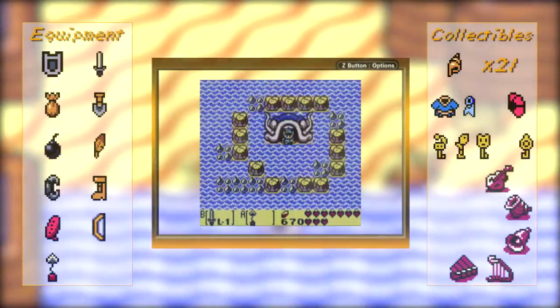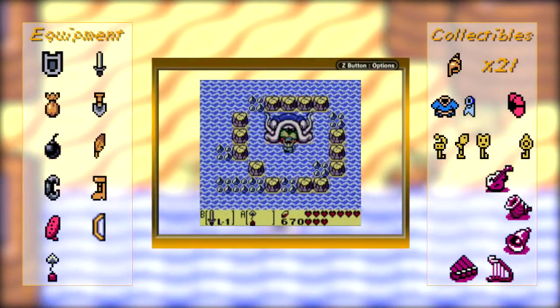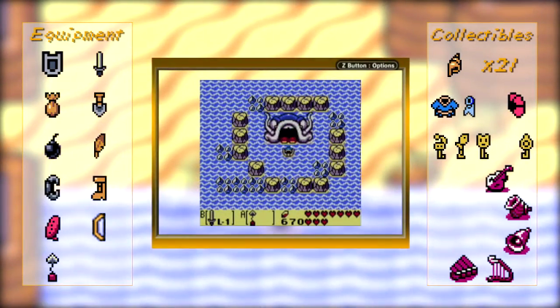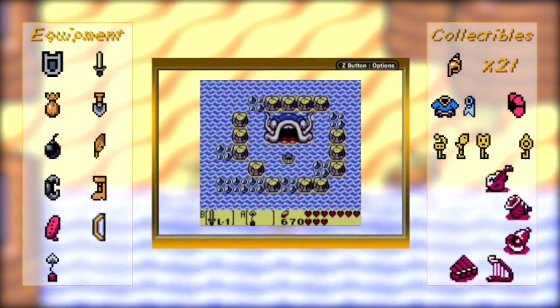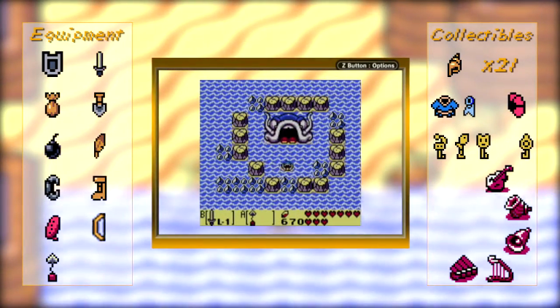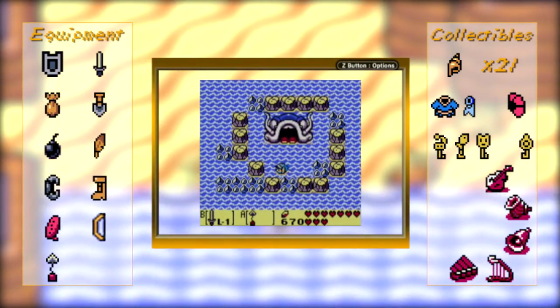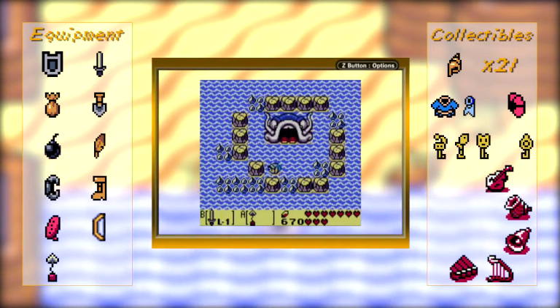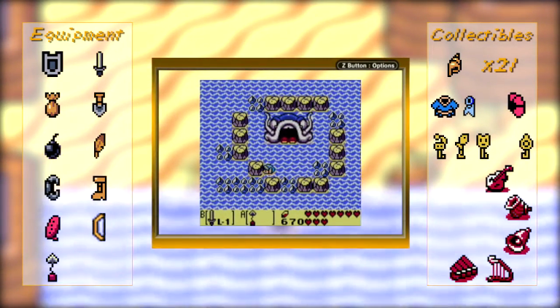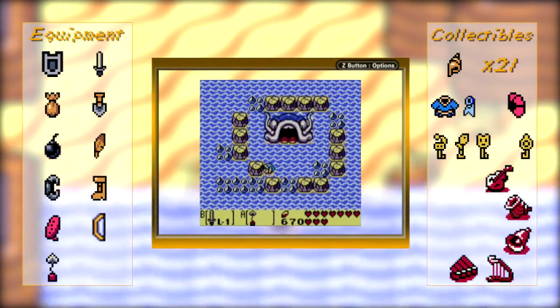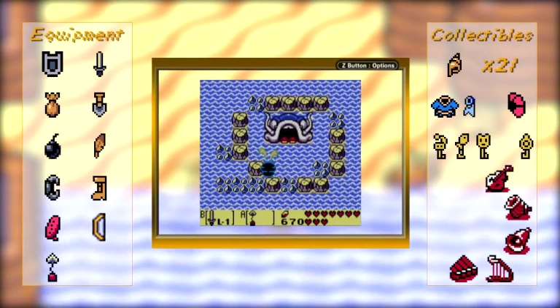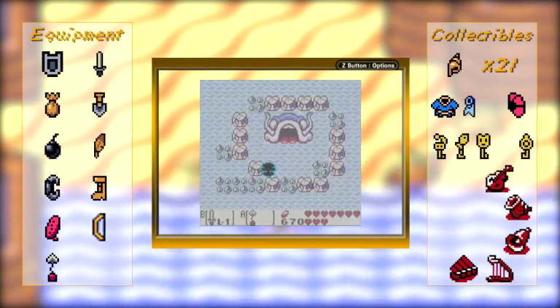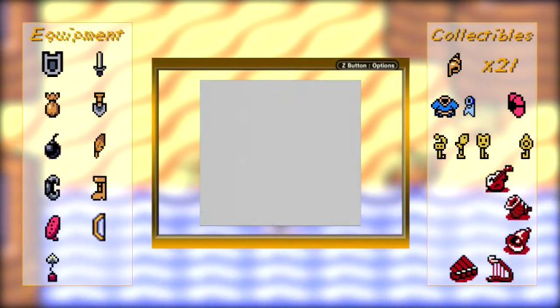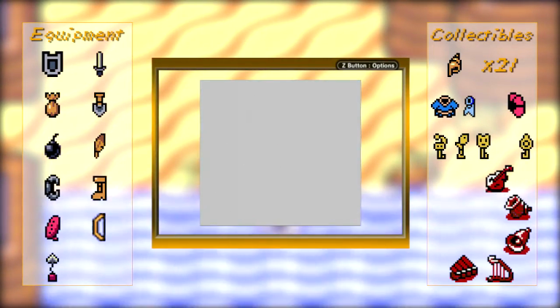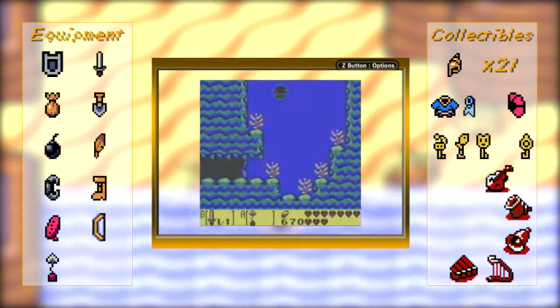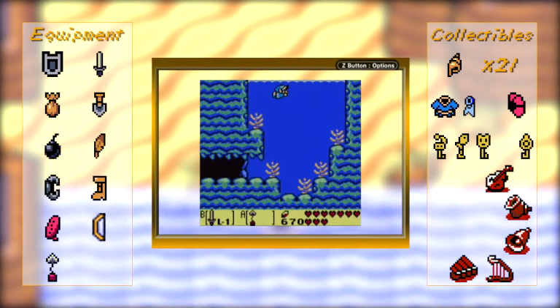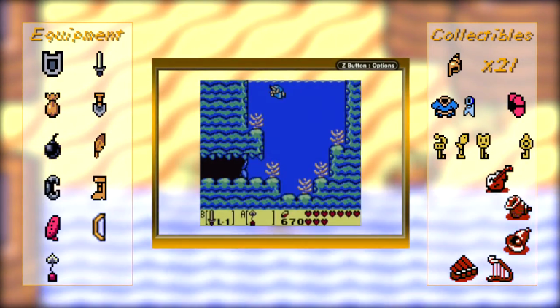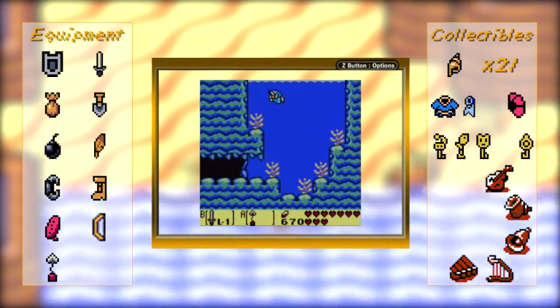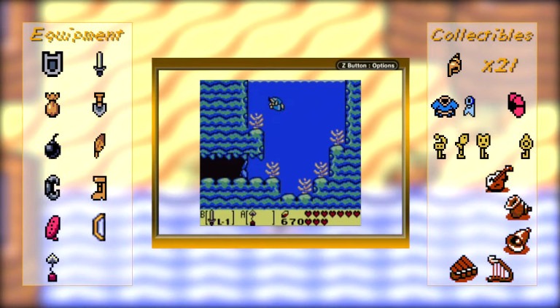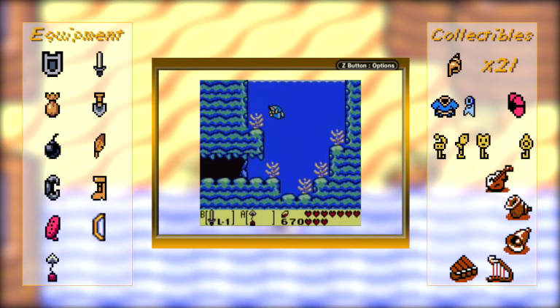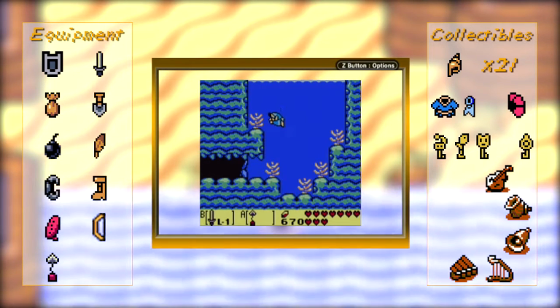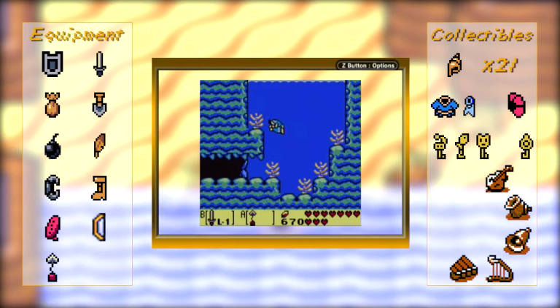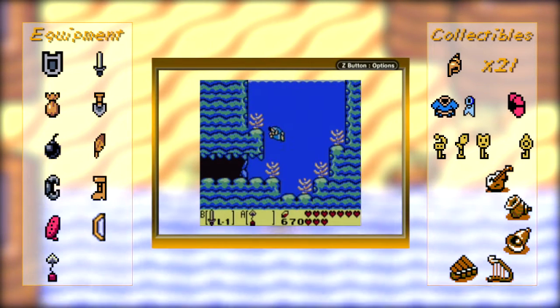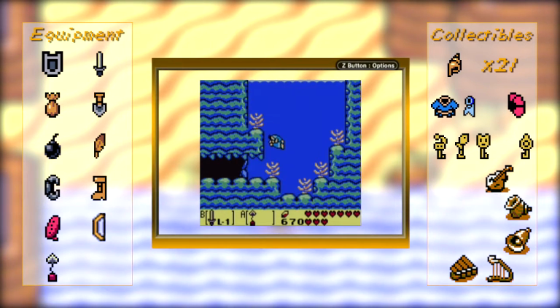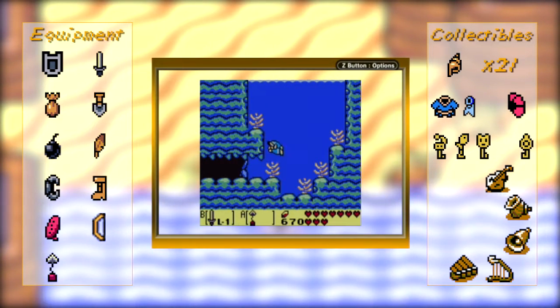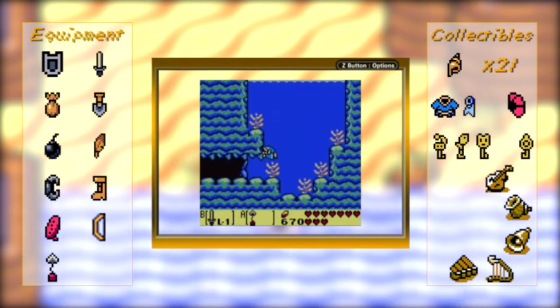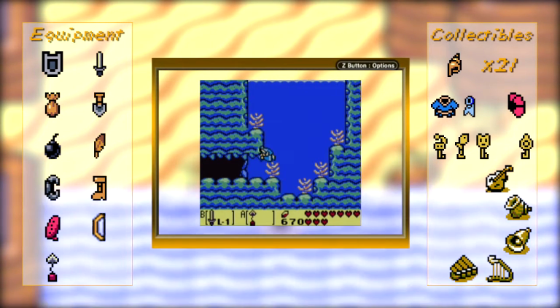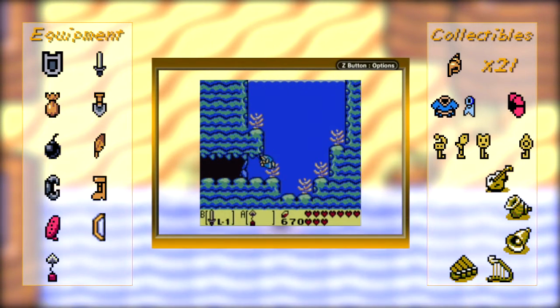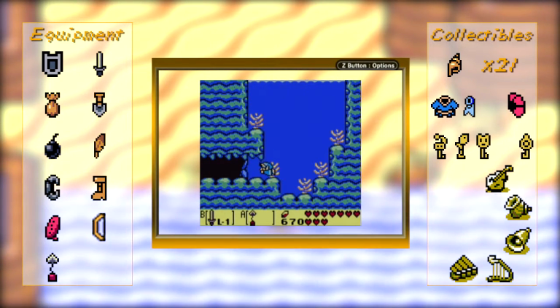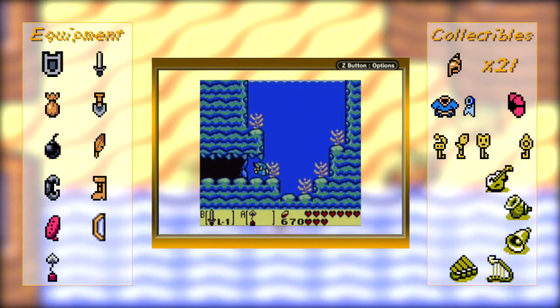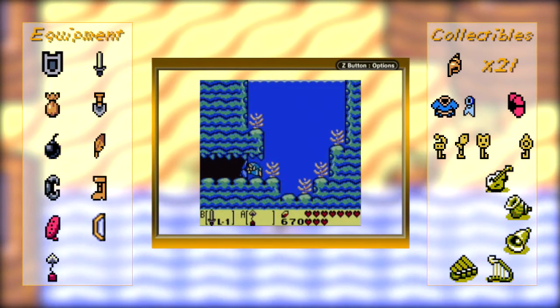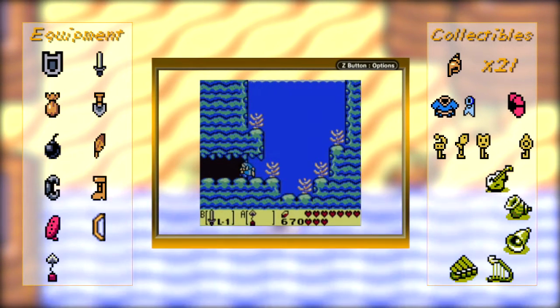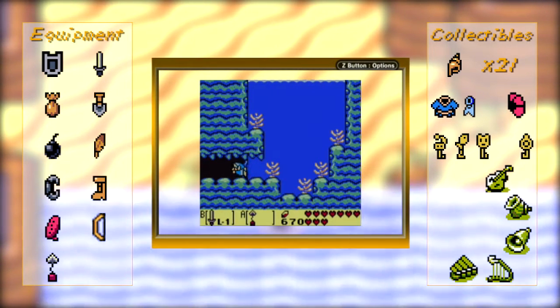Hey everybody, and welcome back to another episode of Let's Play Legend of Zelda Link's Awakening. So we finally have the hookshot, the thing I've been wanting the entire game.